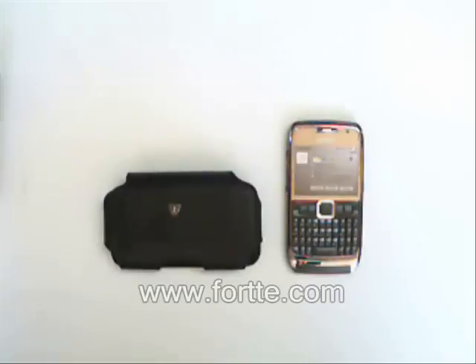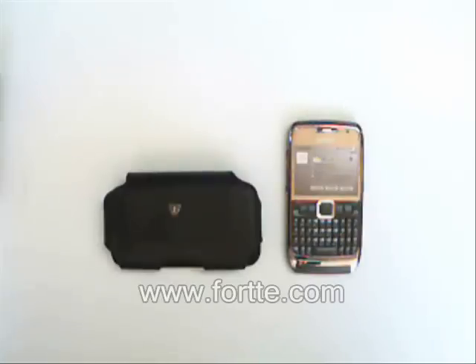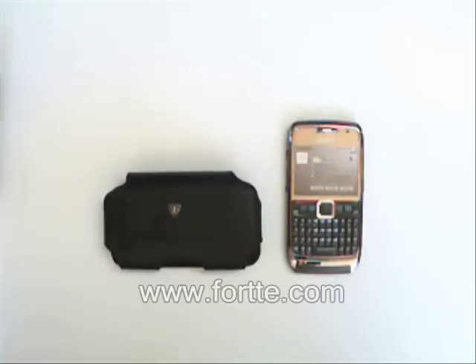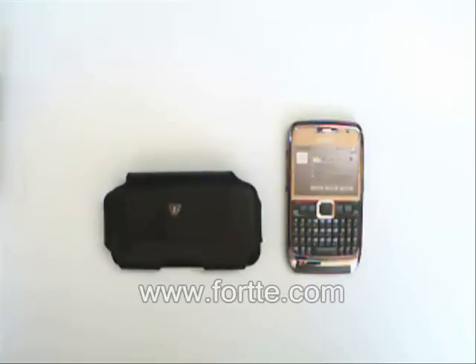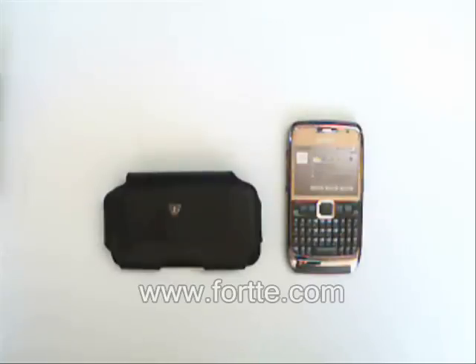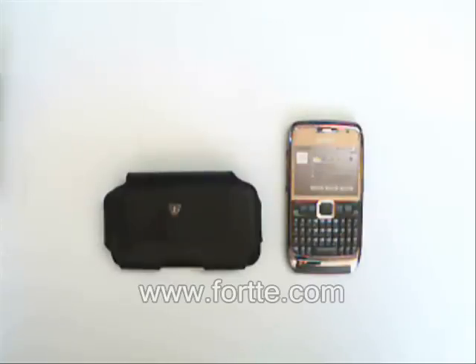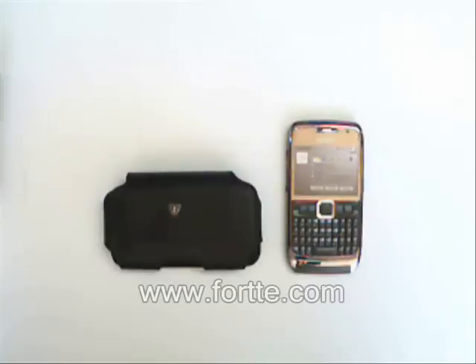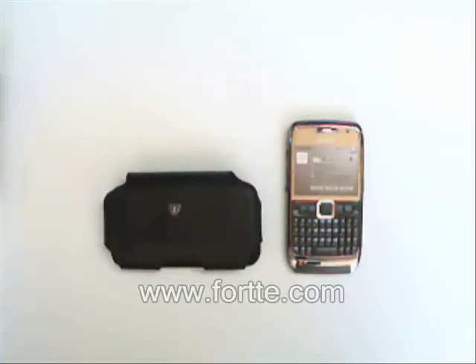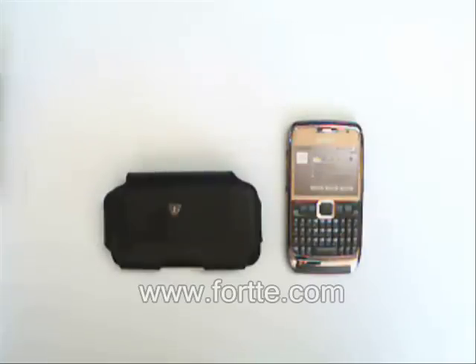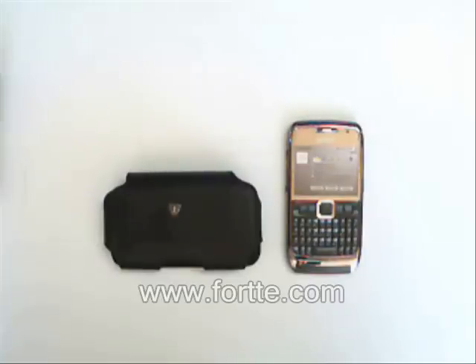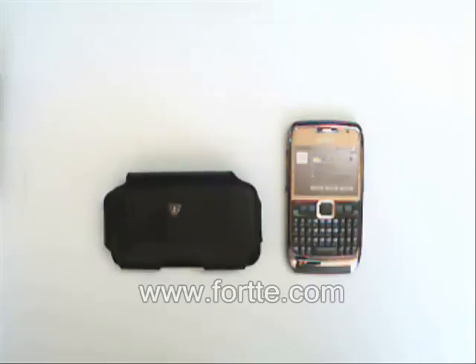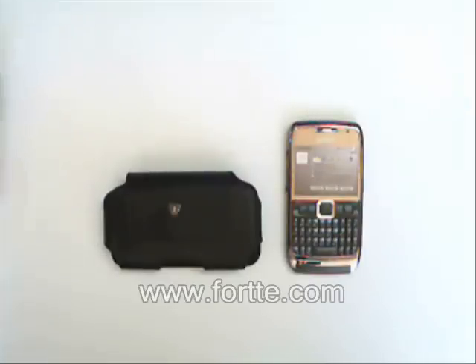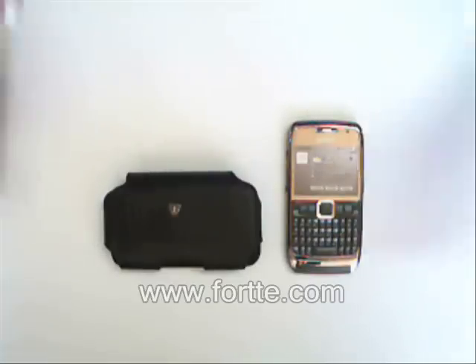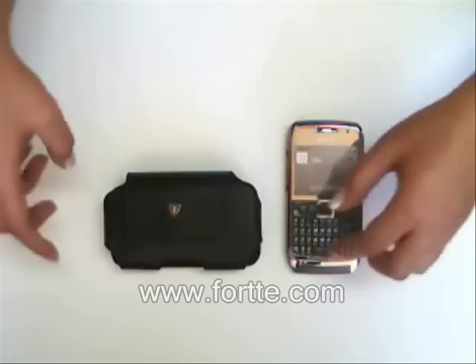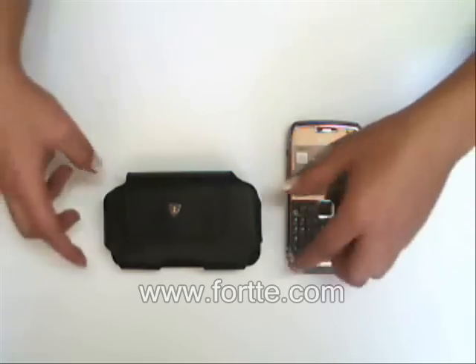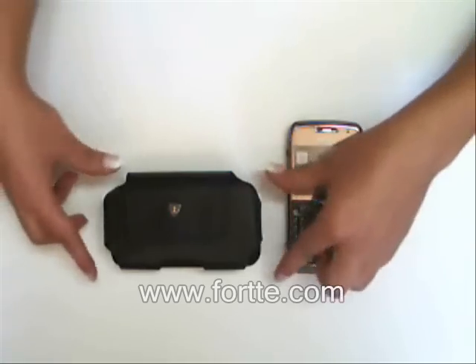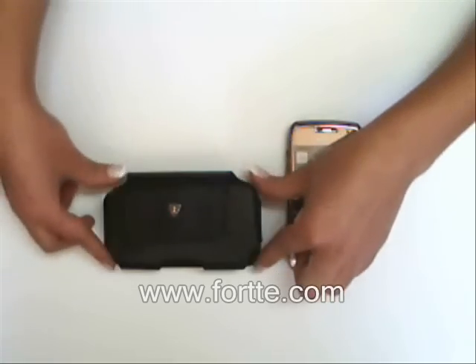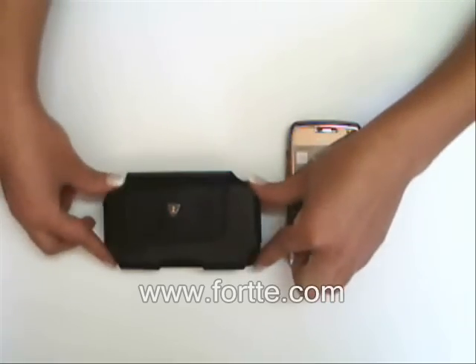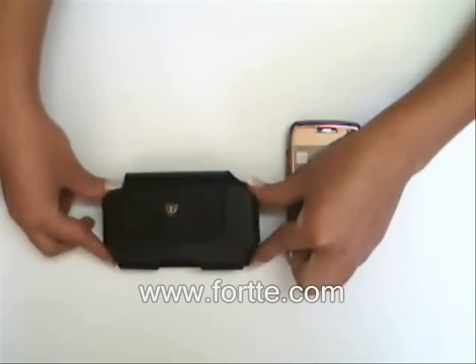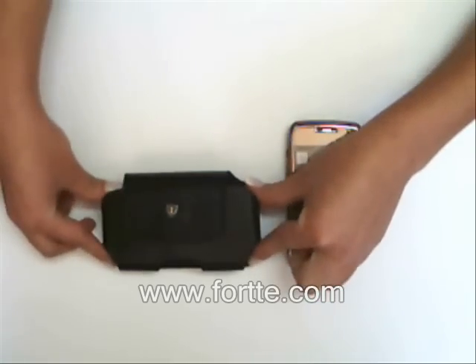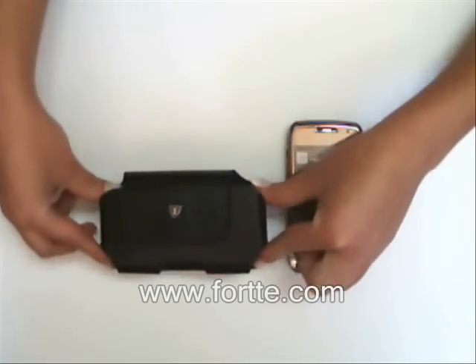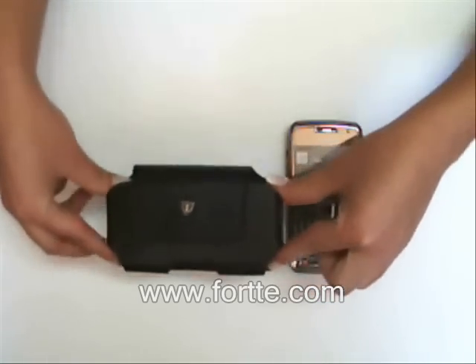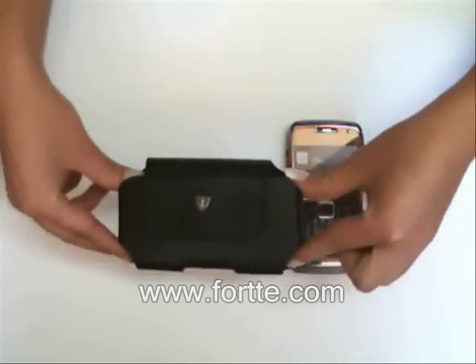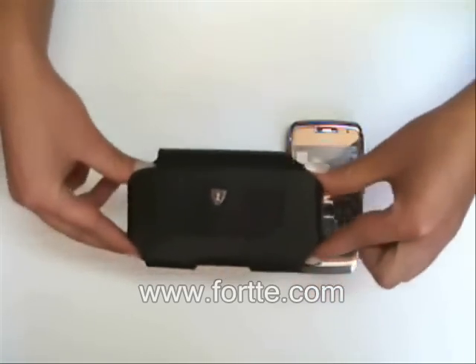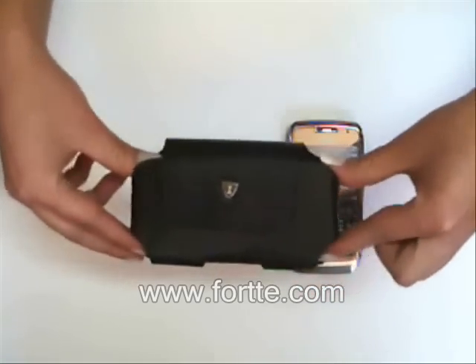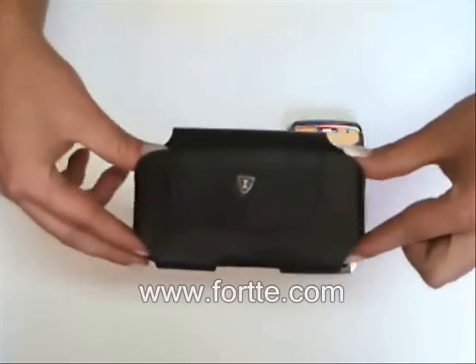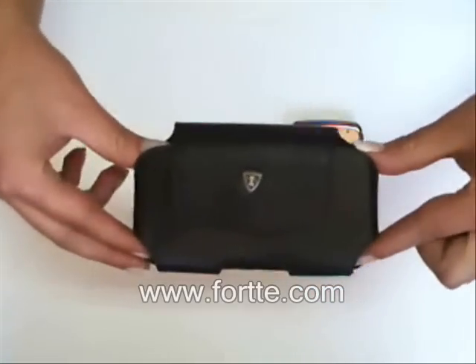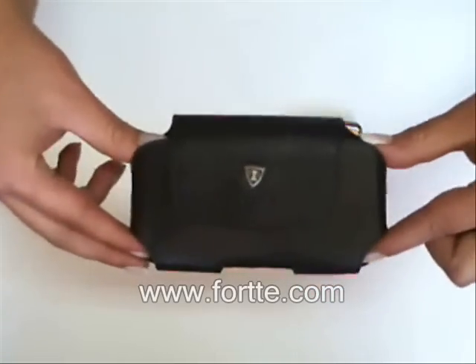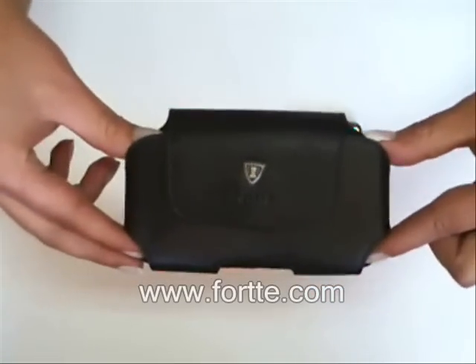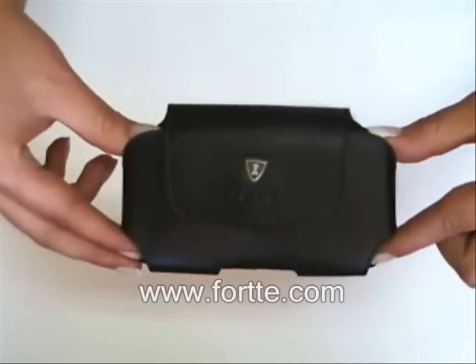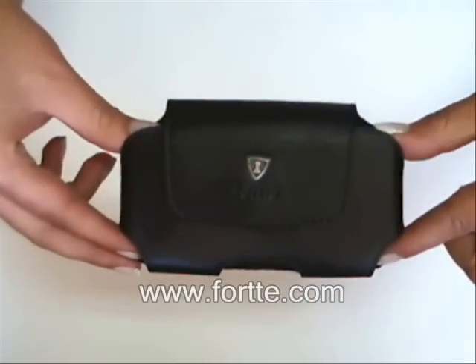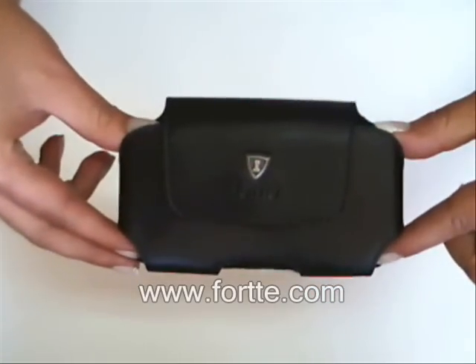Hi, I'm Lisa from Forte. Today I'm presenting our lateral pouch for the Nokia E71.